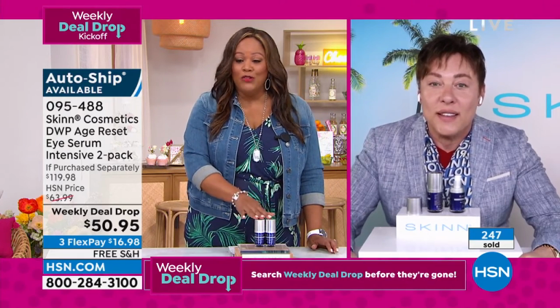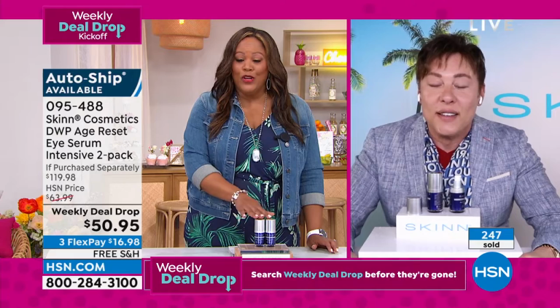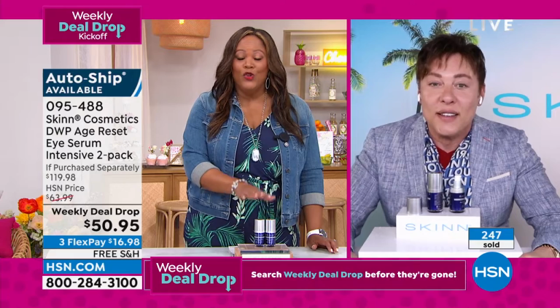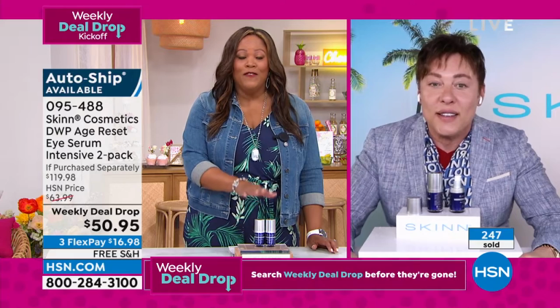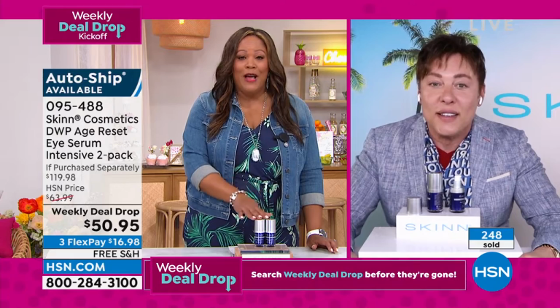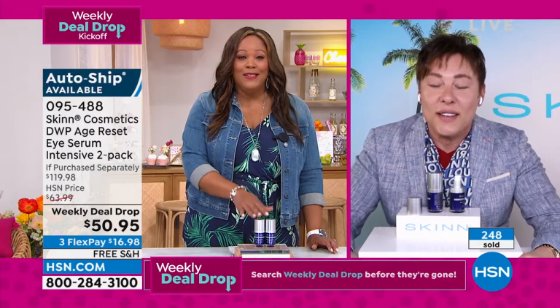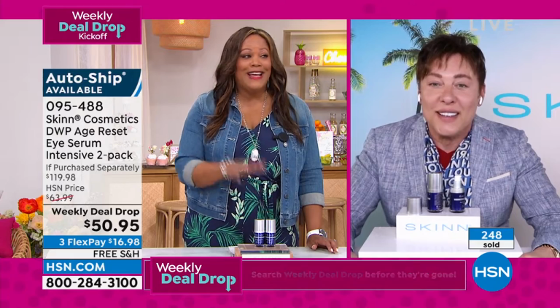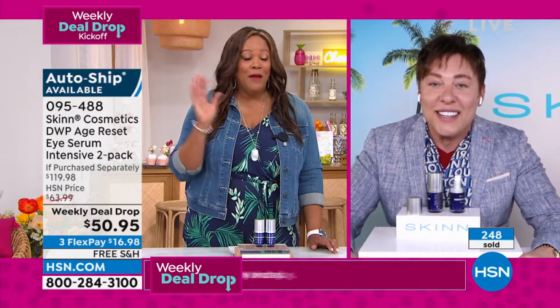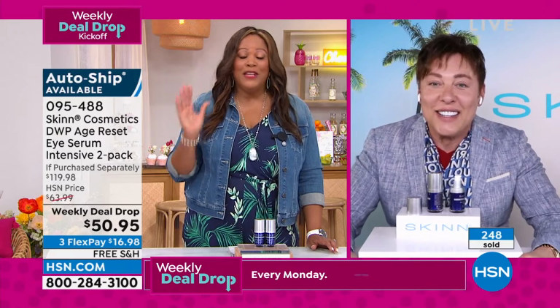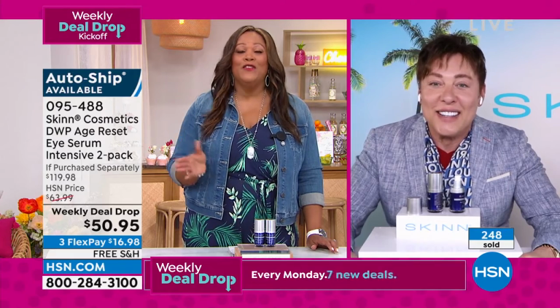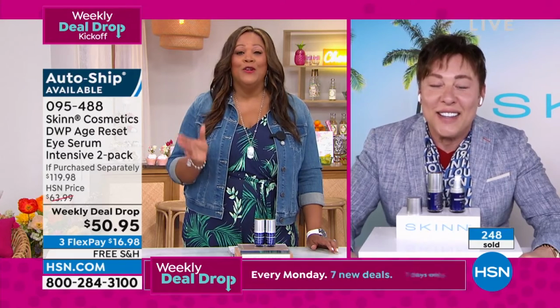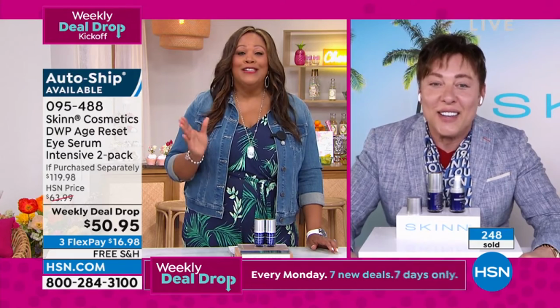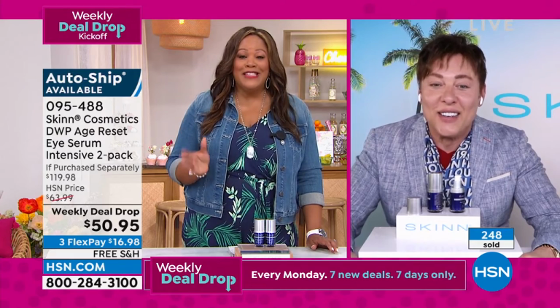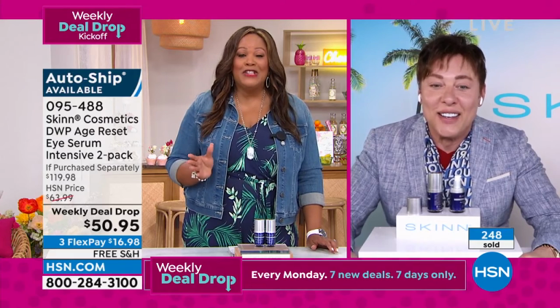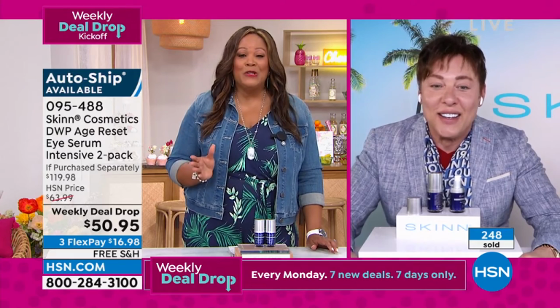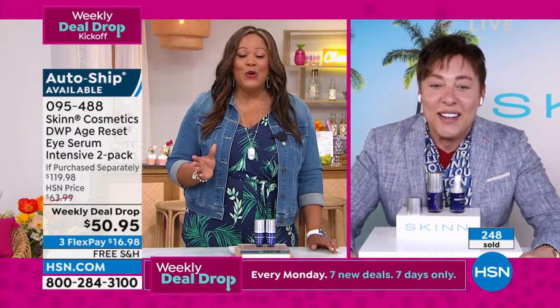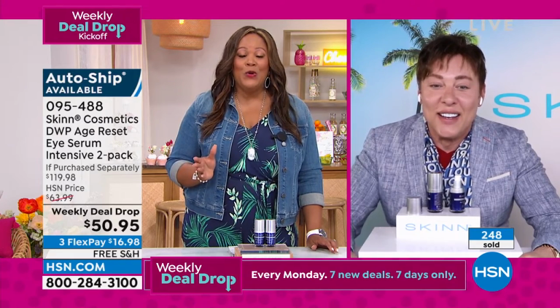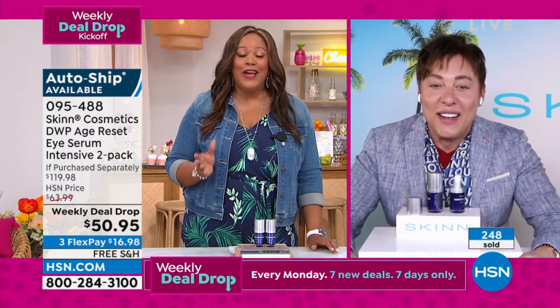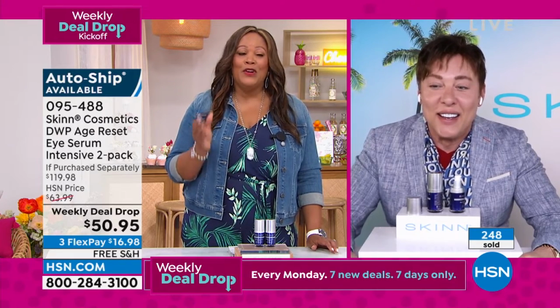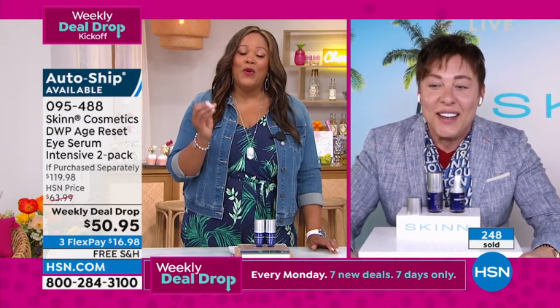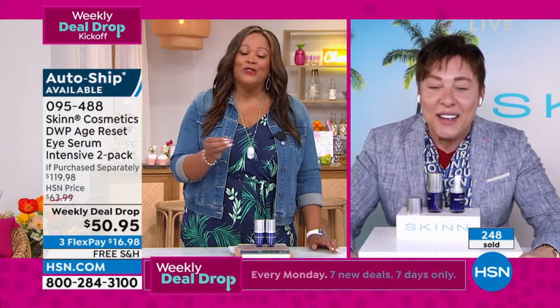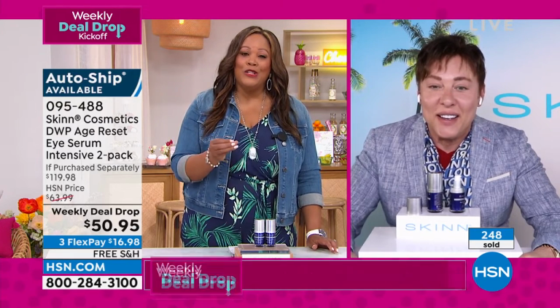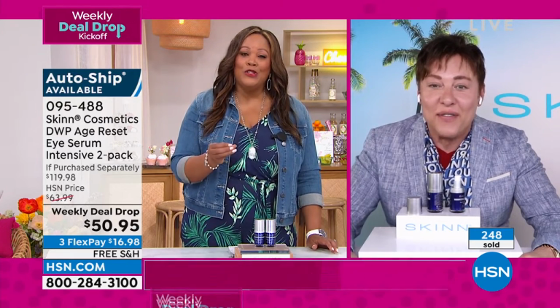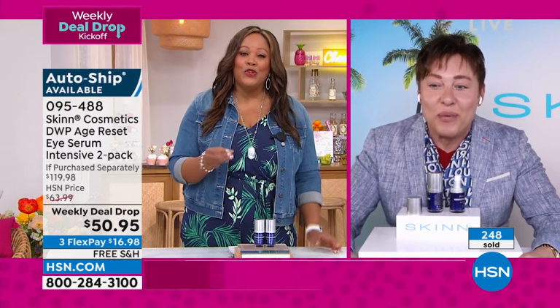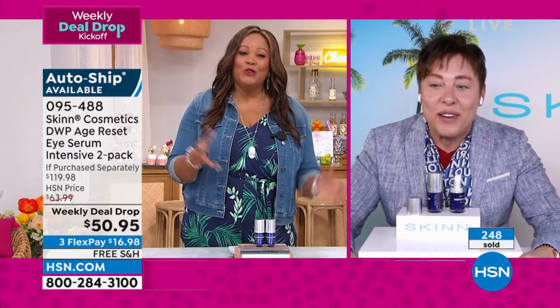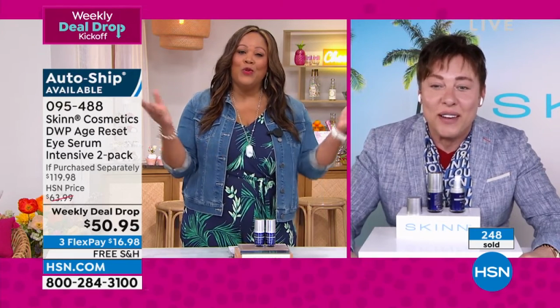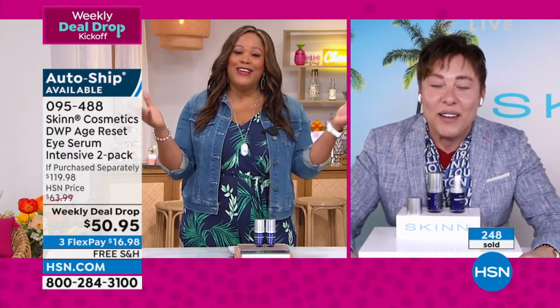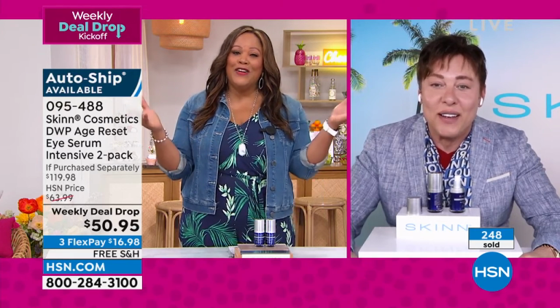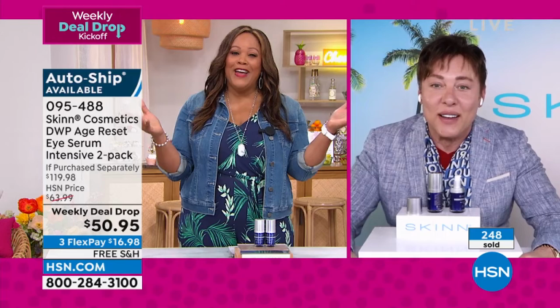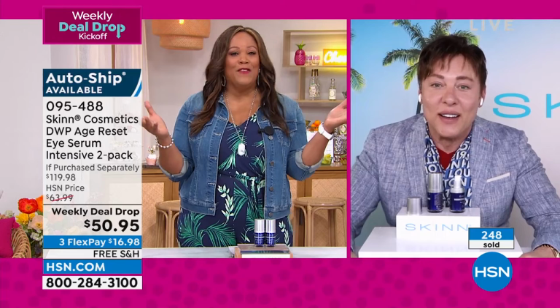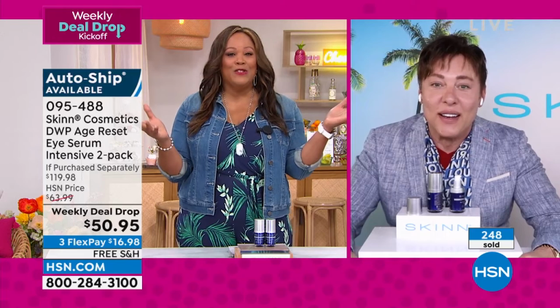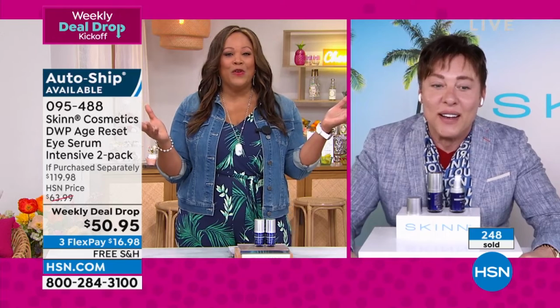Dimitri, you look fabulous. I cannot believe you're 60 years old. Congratulations on your 20-year anniversary.